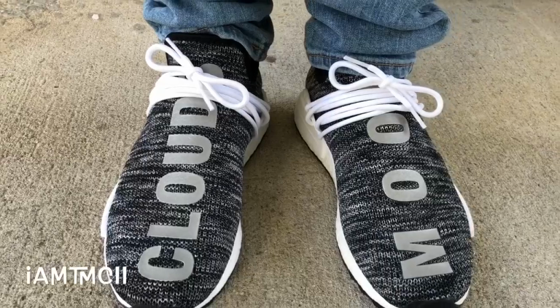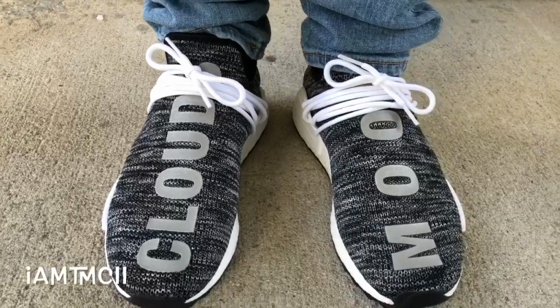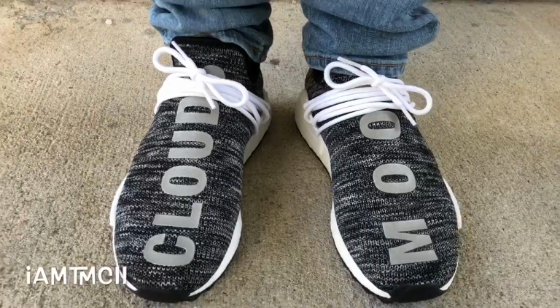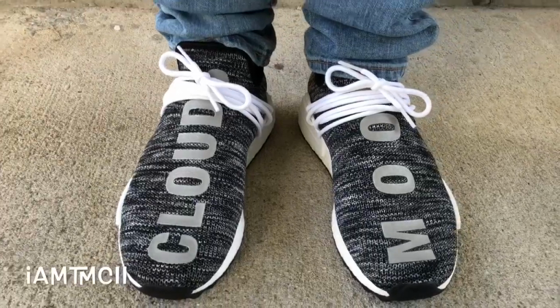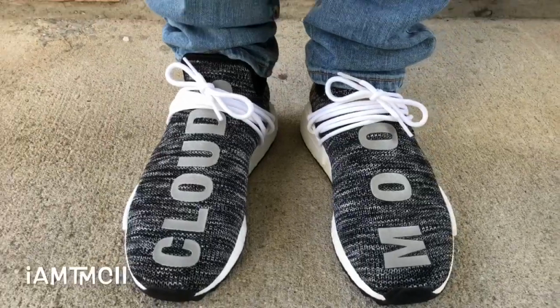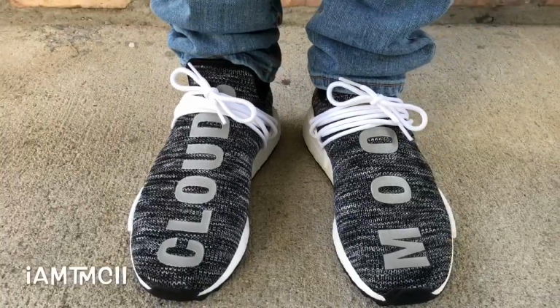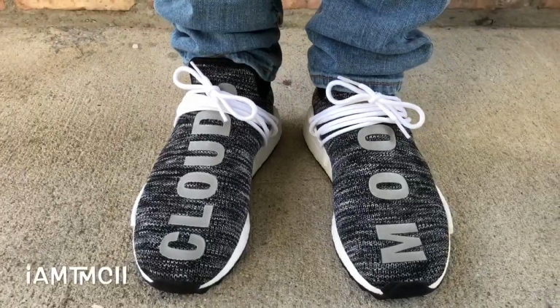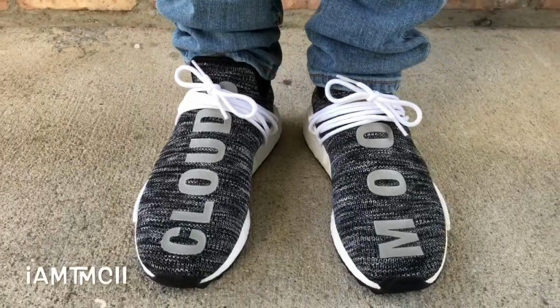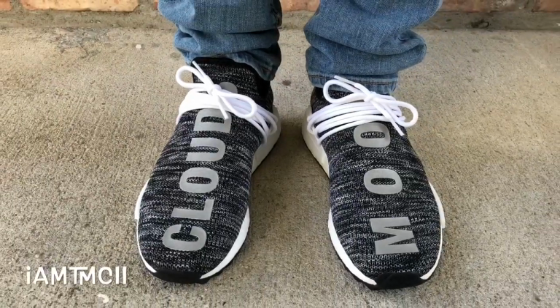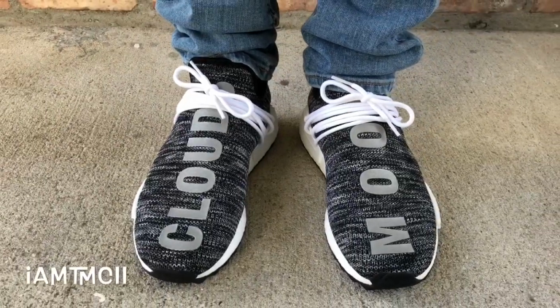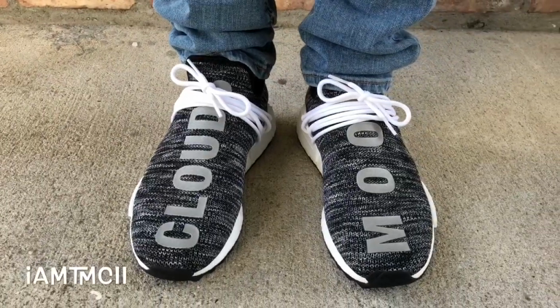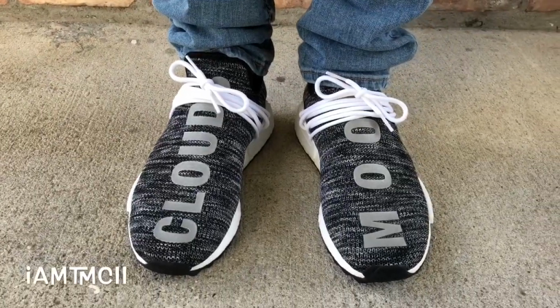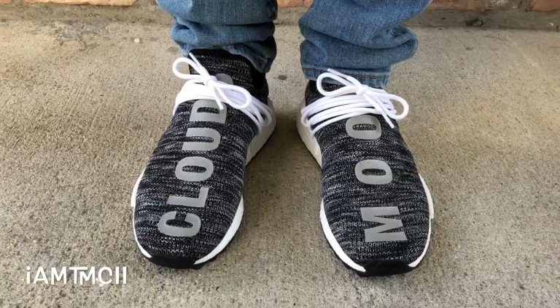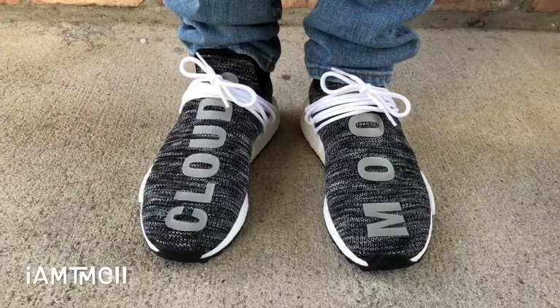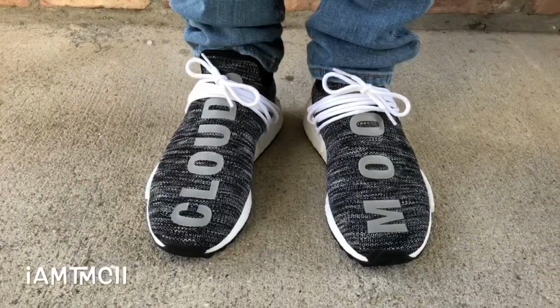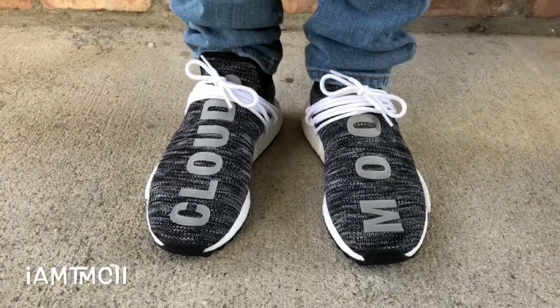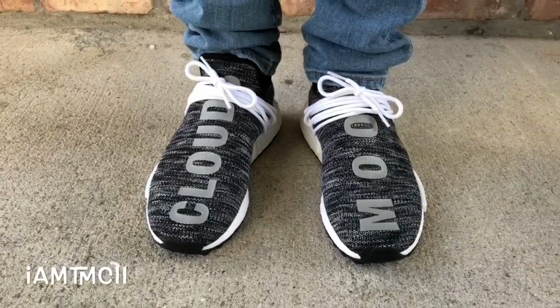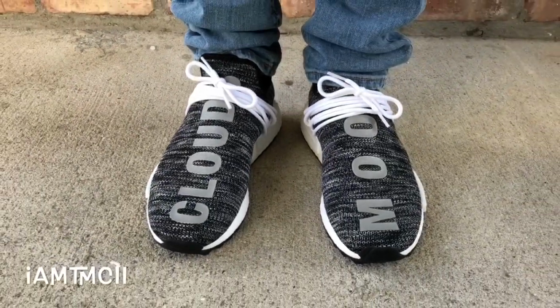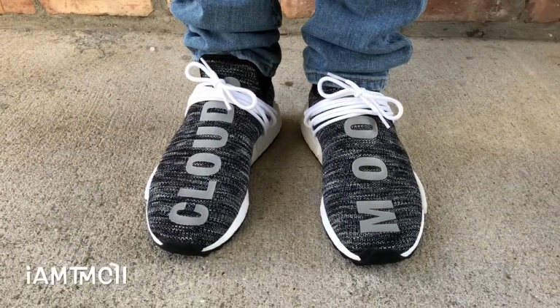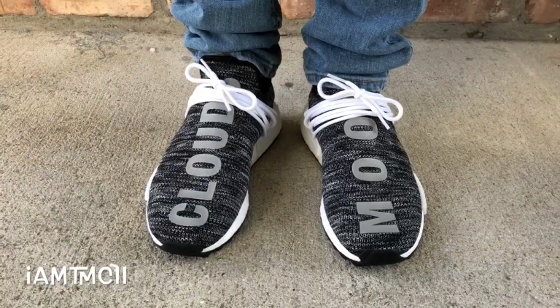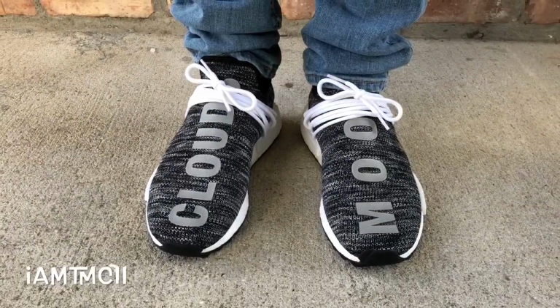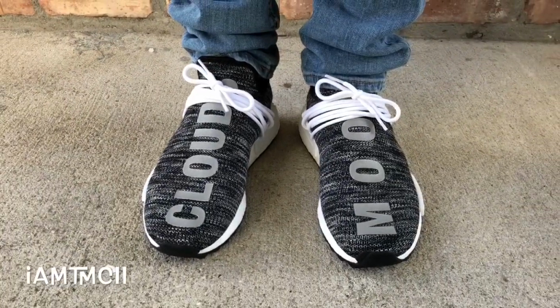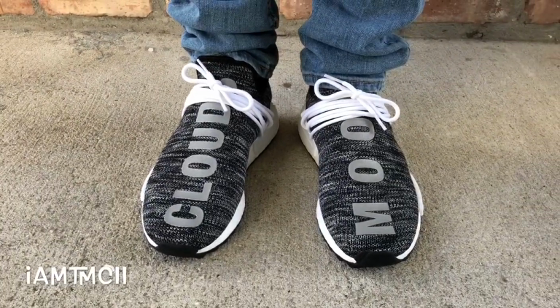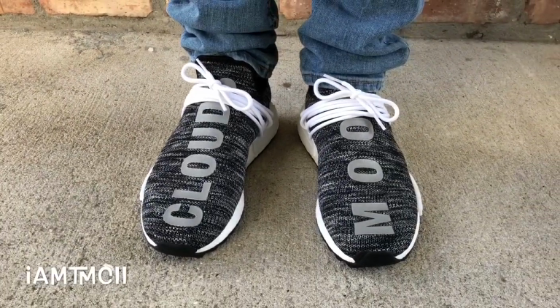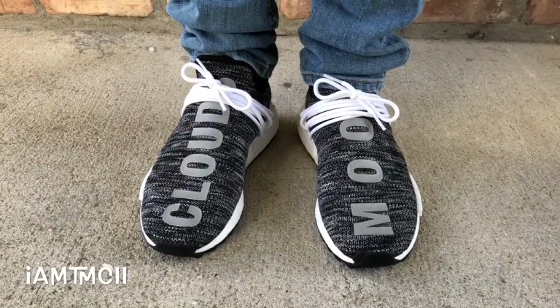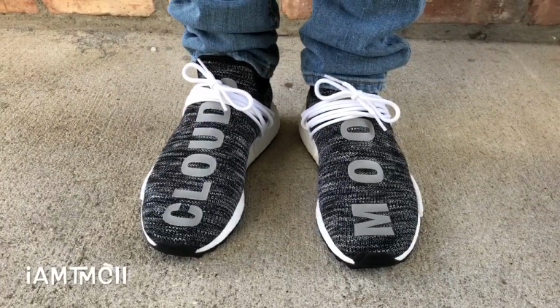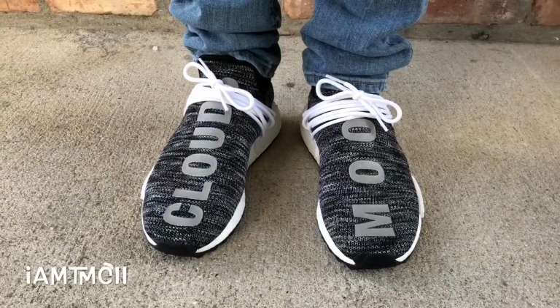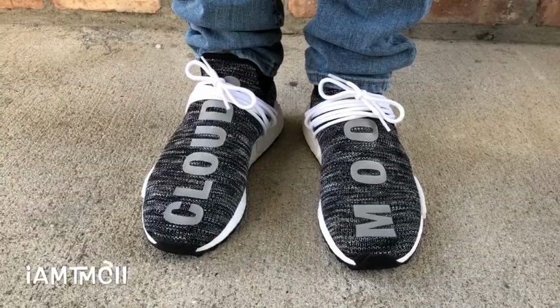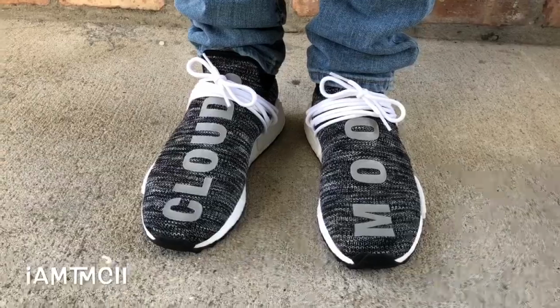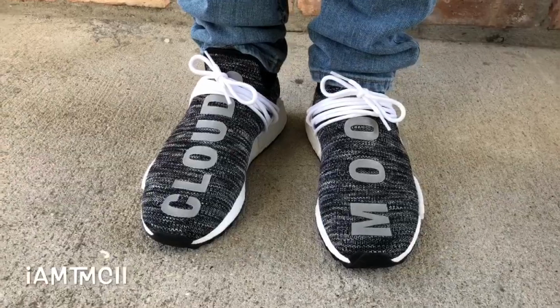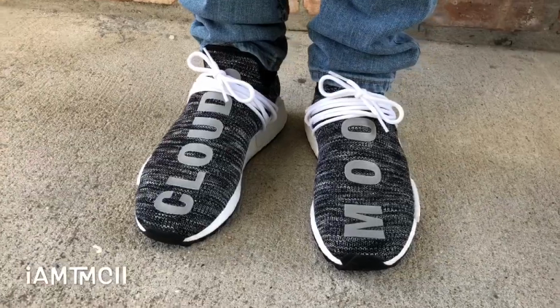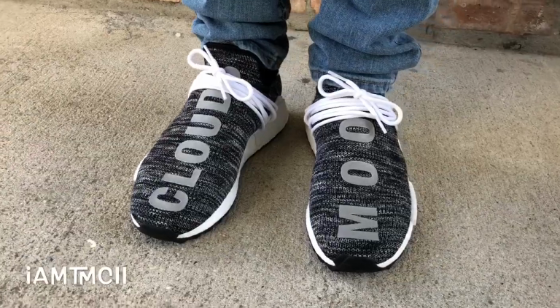They came with an extra set of laces — came with some black laces. But I'll probably just keep the white in just because of that pop.